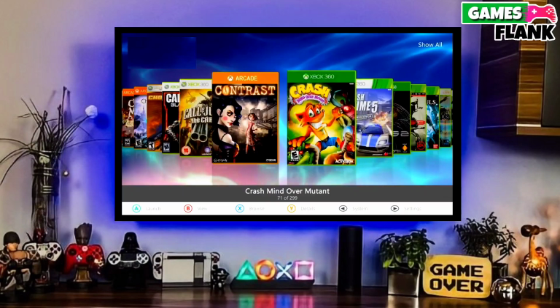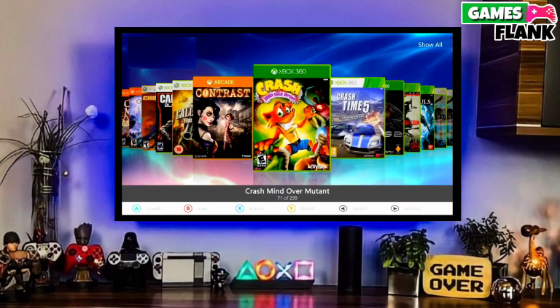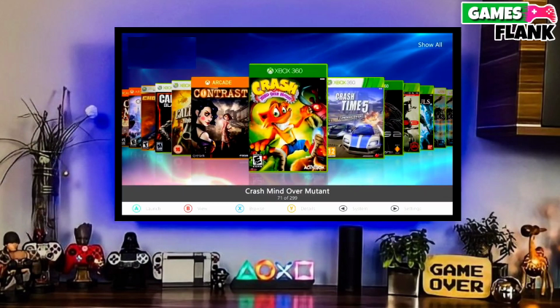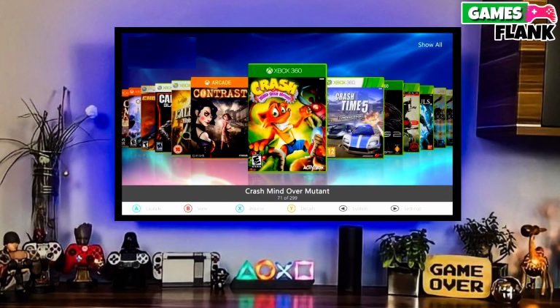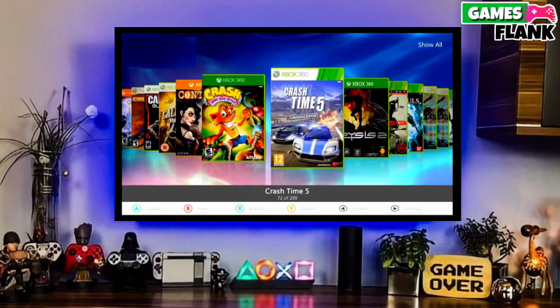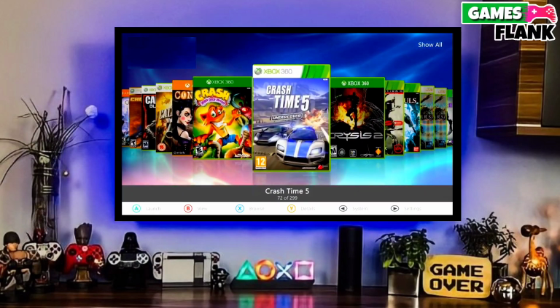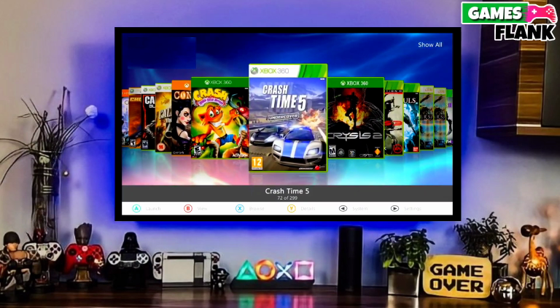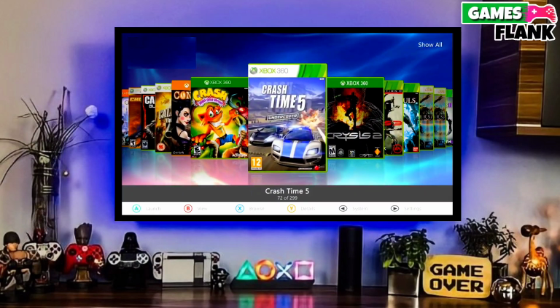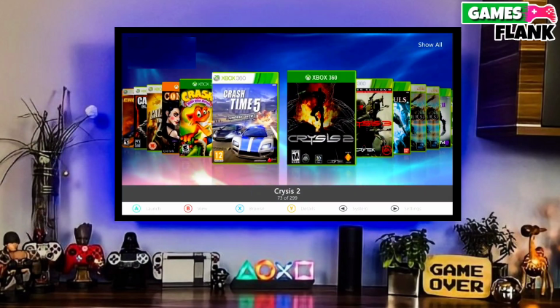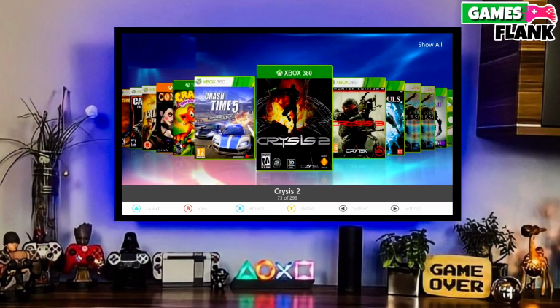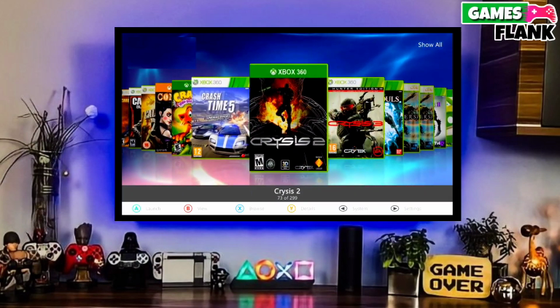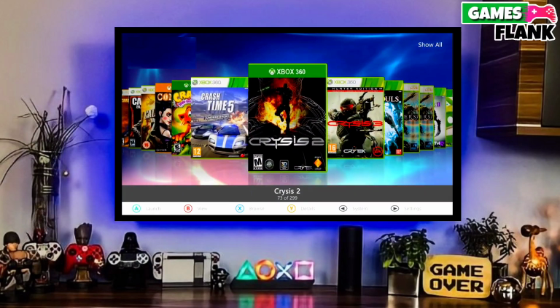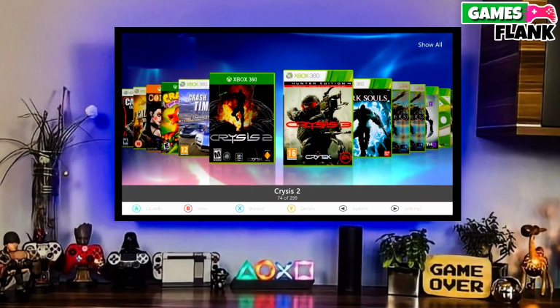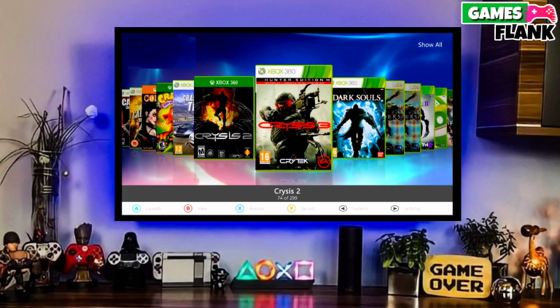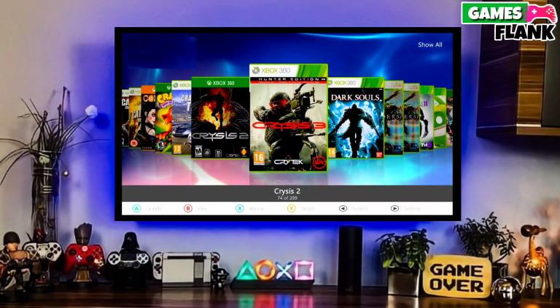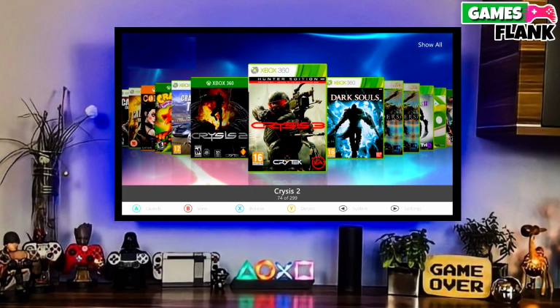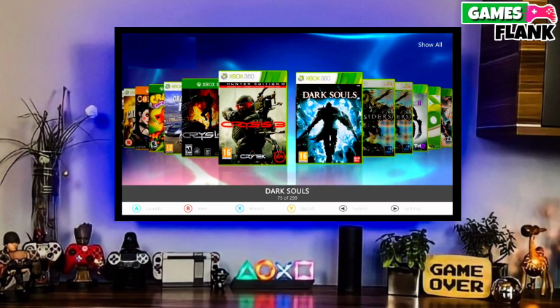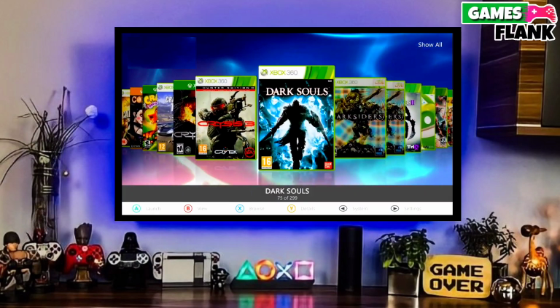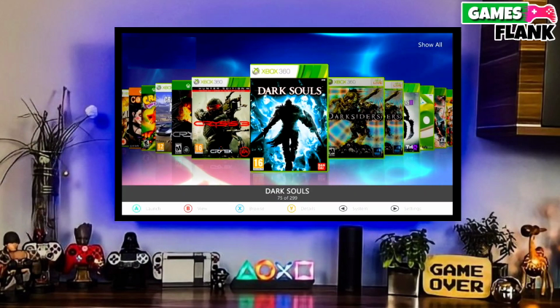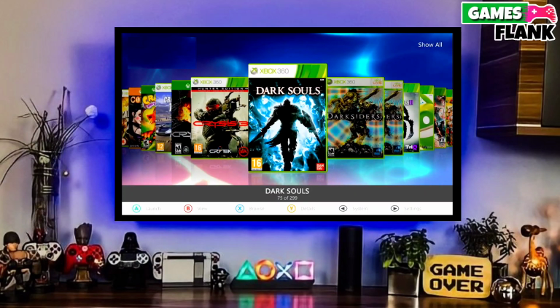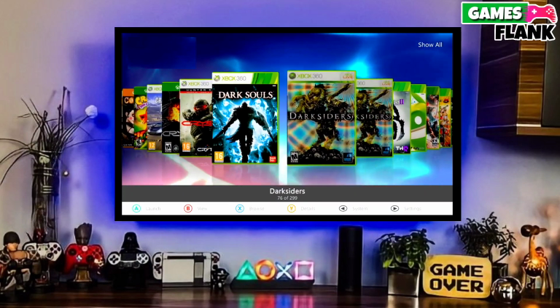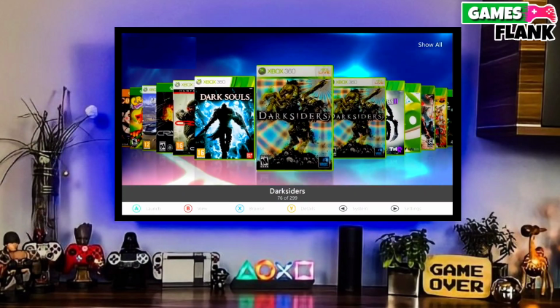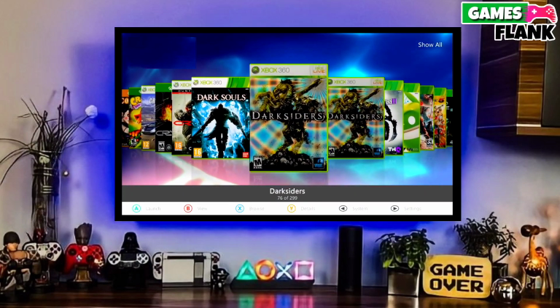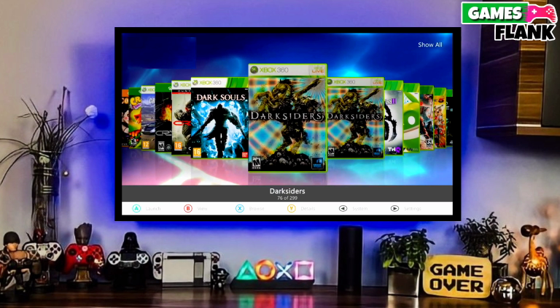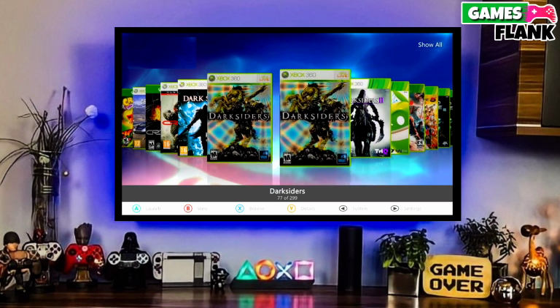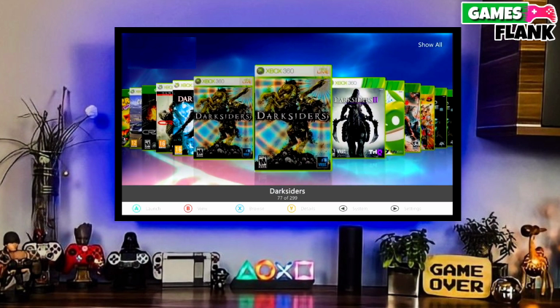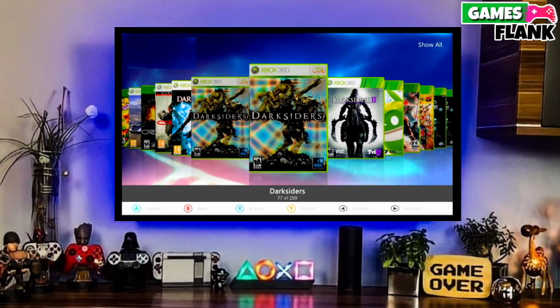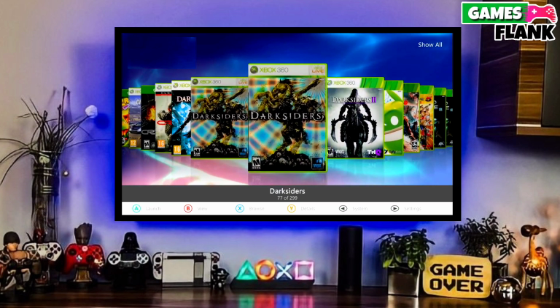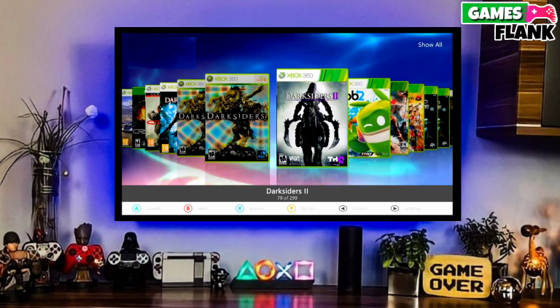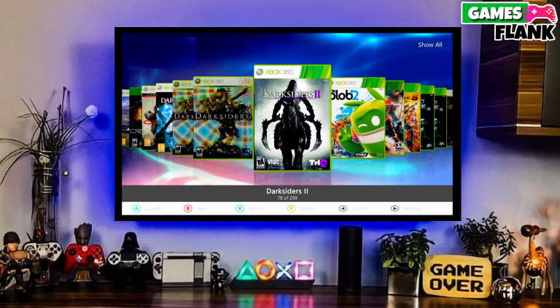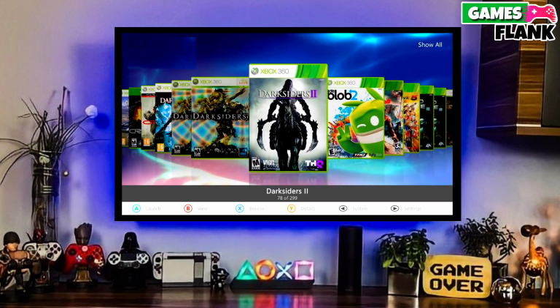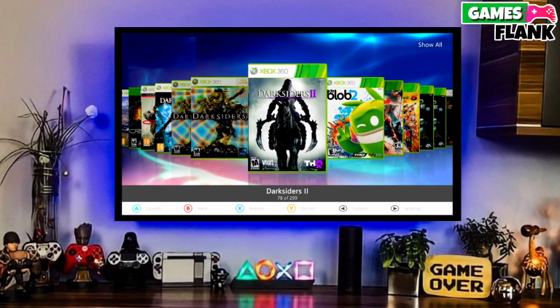Hey guys, my name is Williams and in this video we are discussing about how we can jailbreak the Xbox 360 very easily.